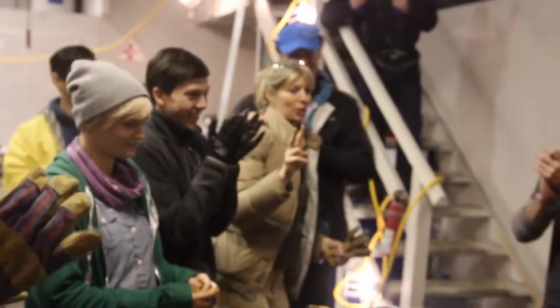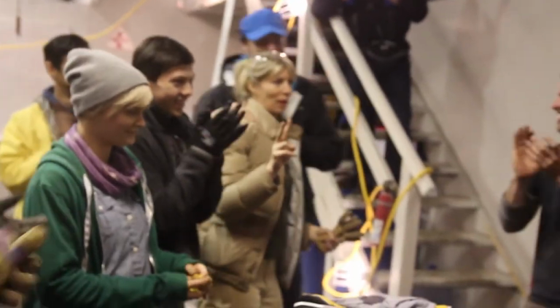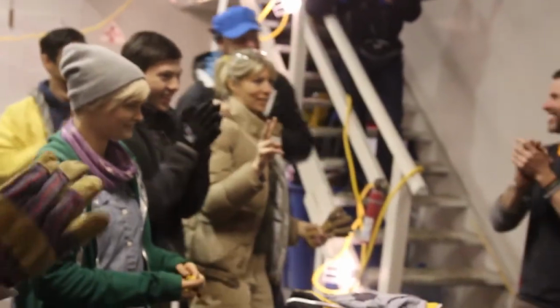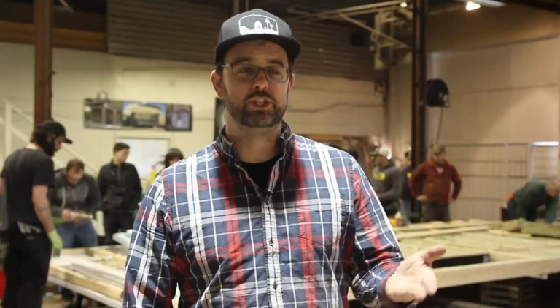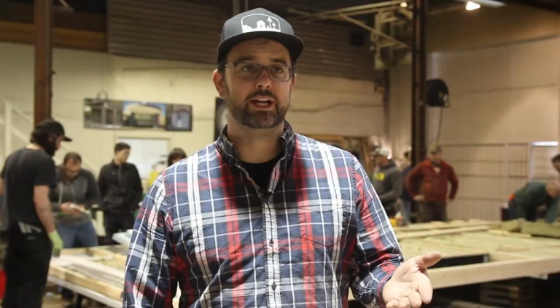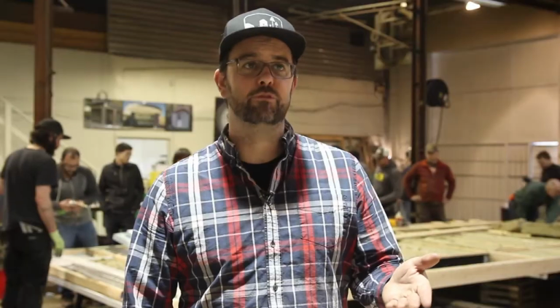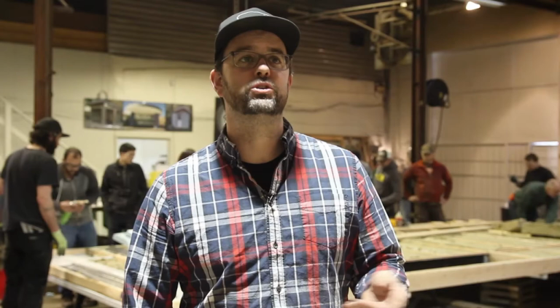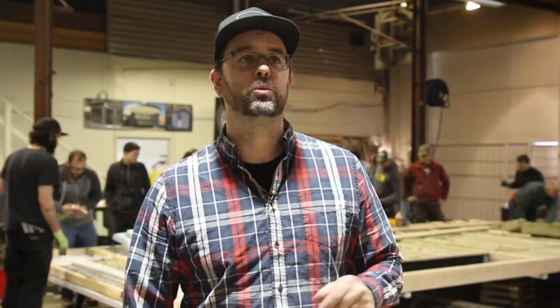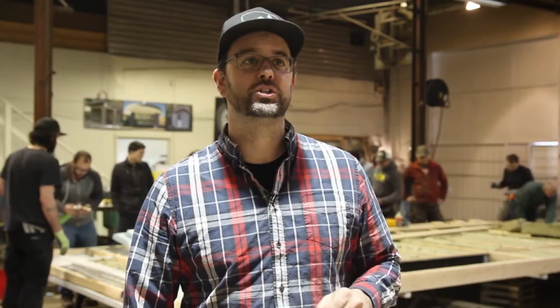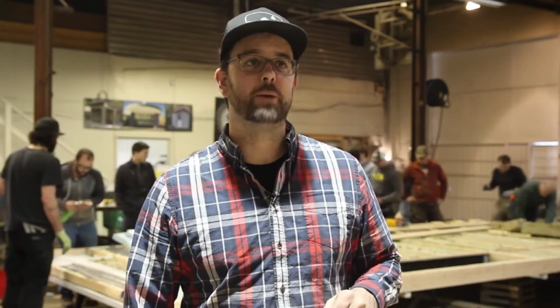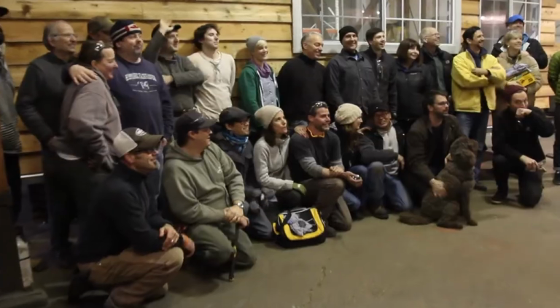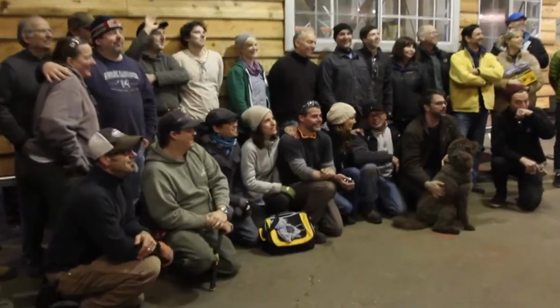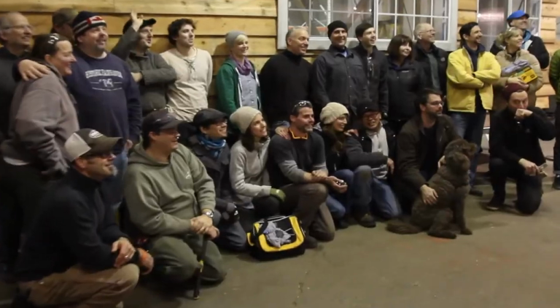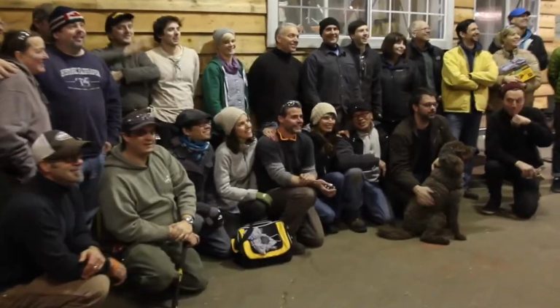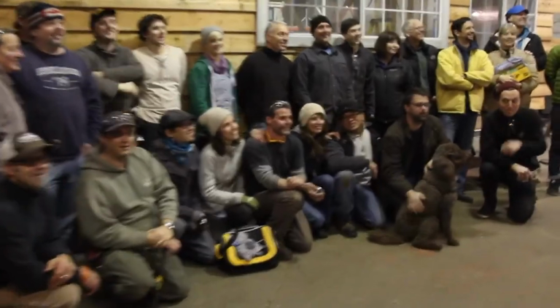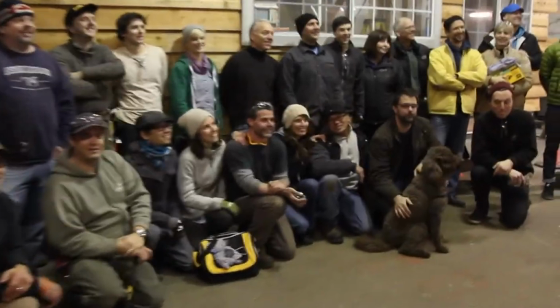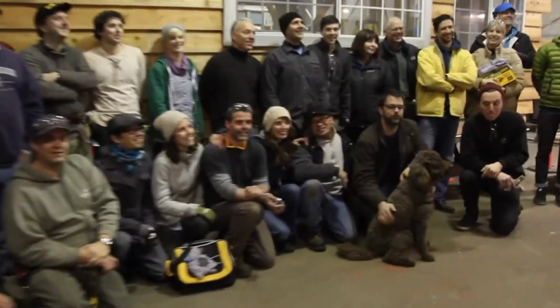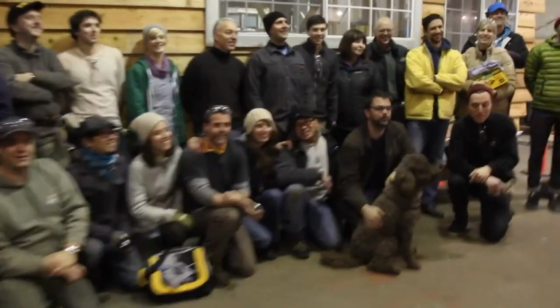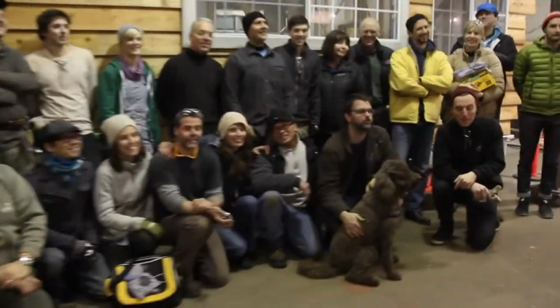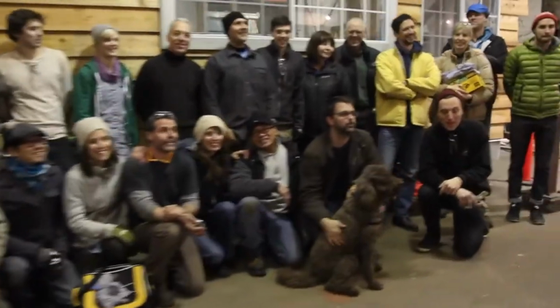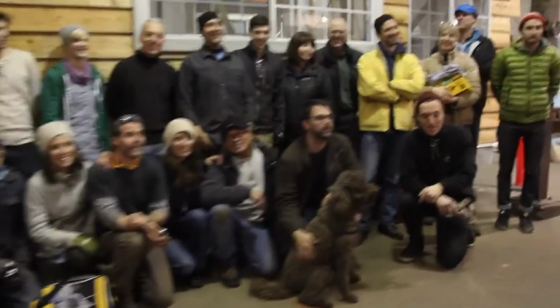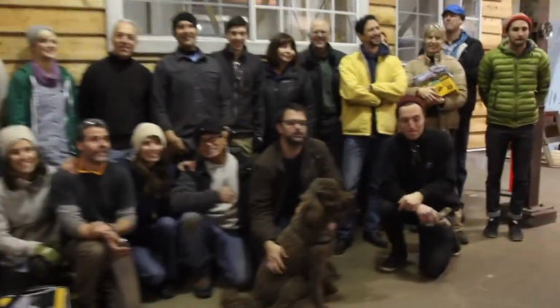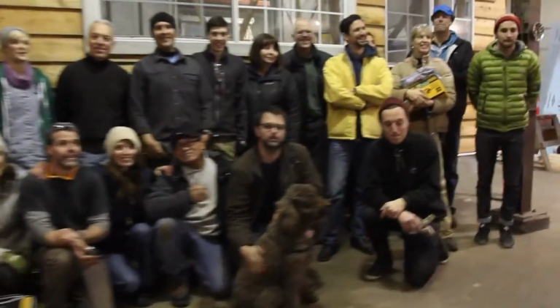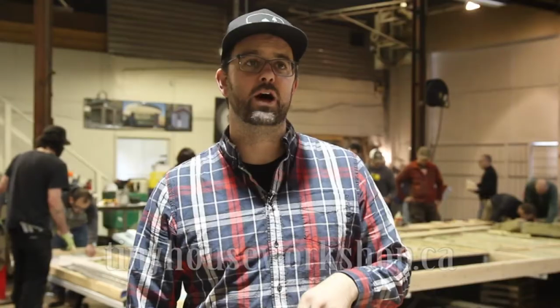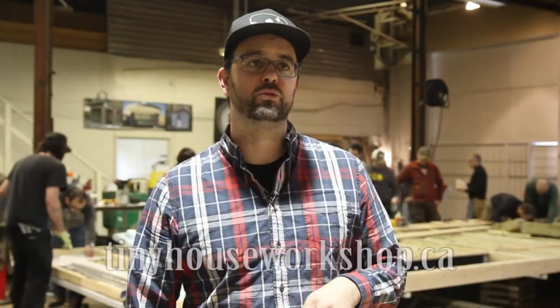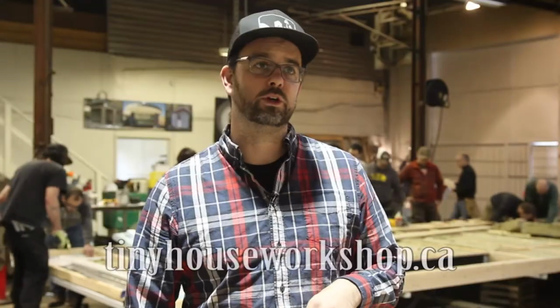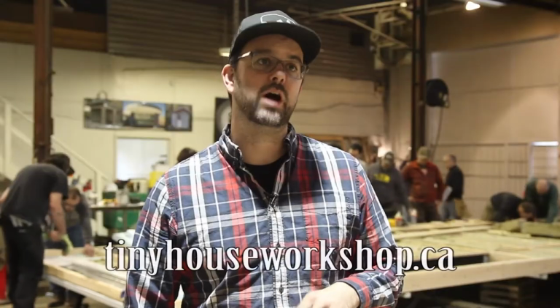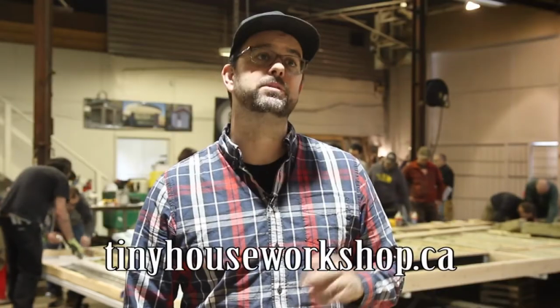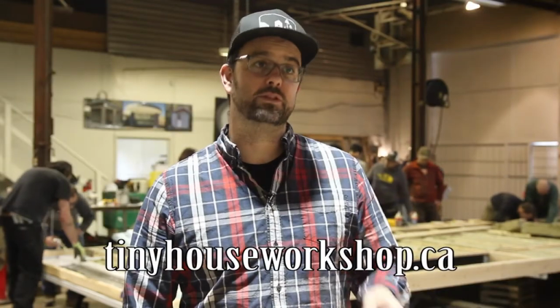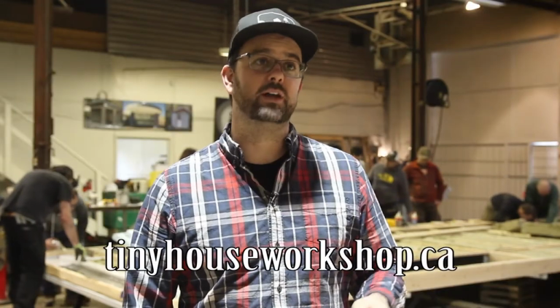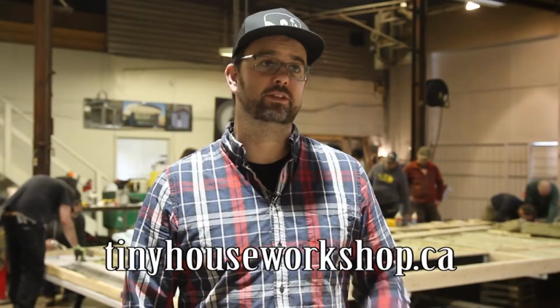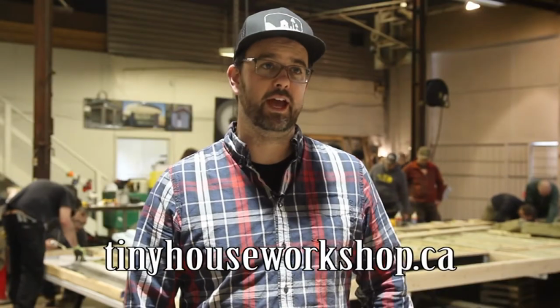If you want to check out future workshops, go to our website: tinyhouseworkshop.ca.